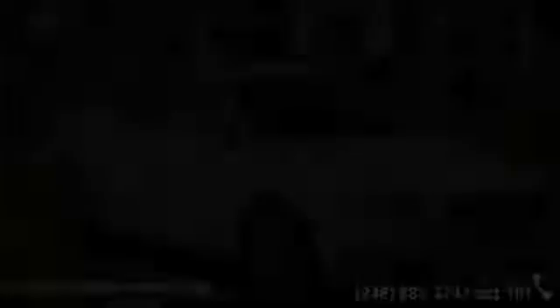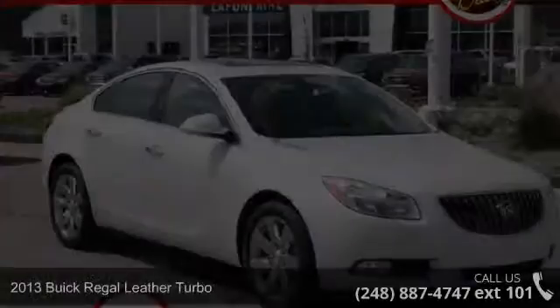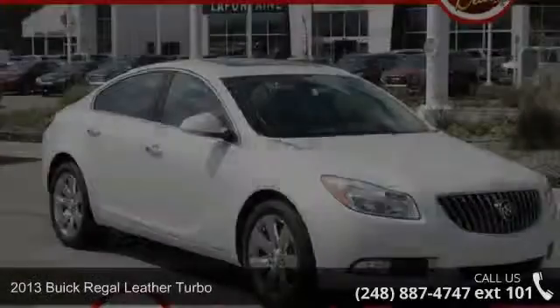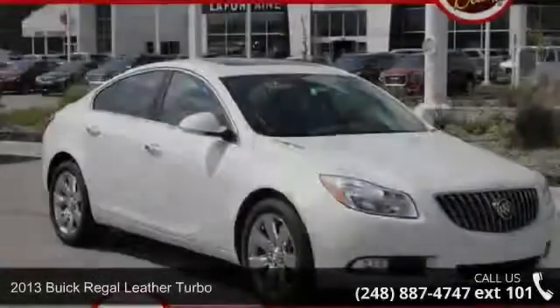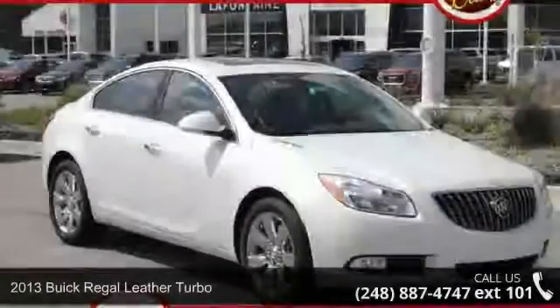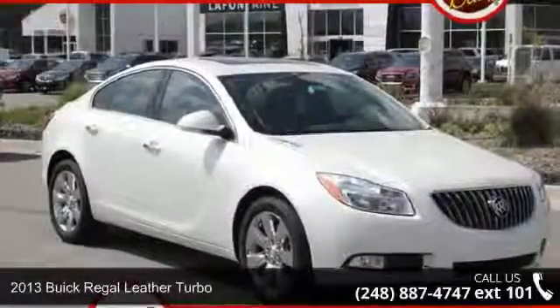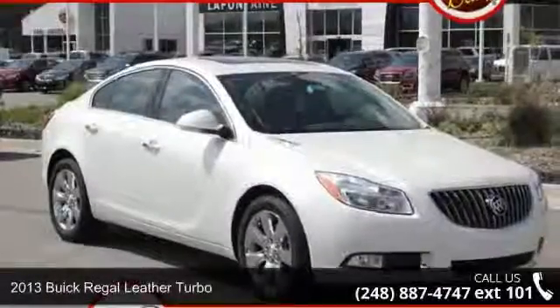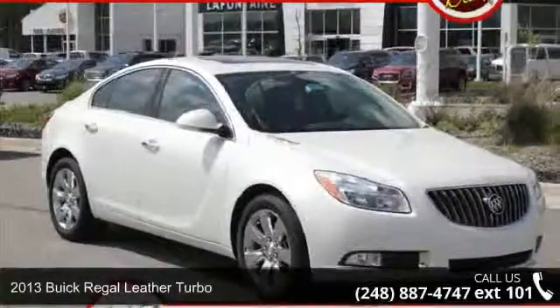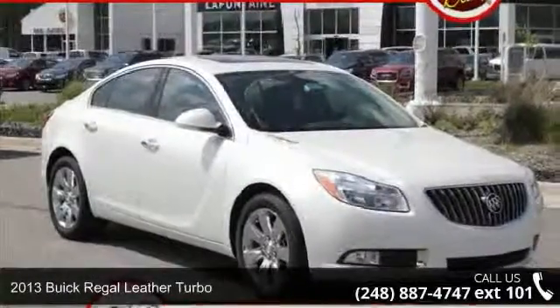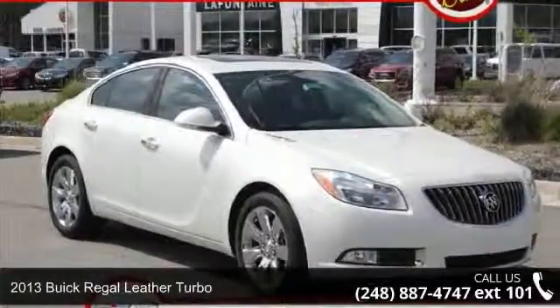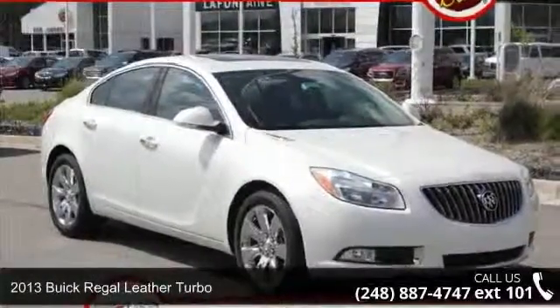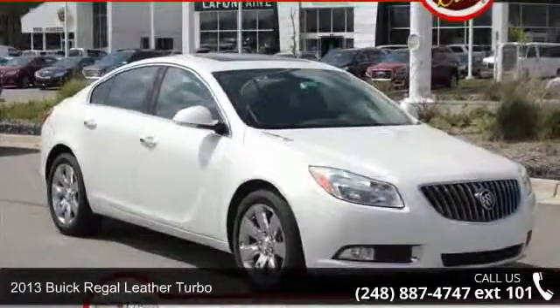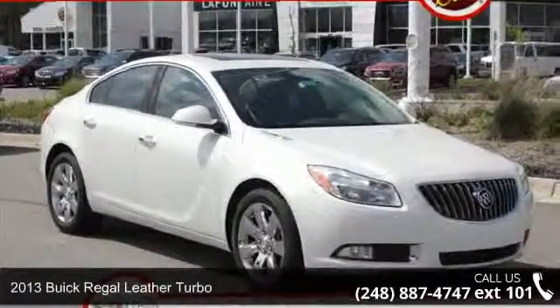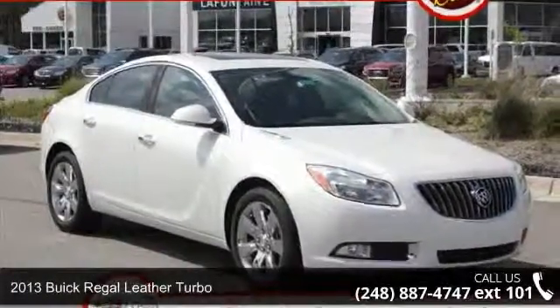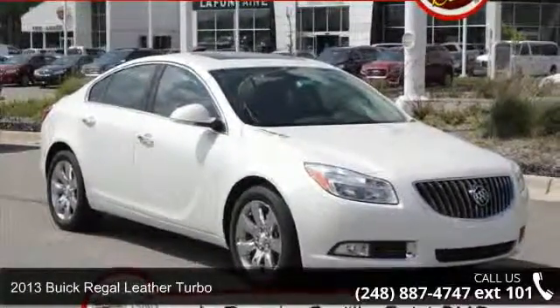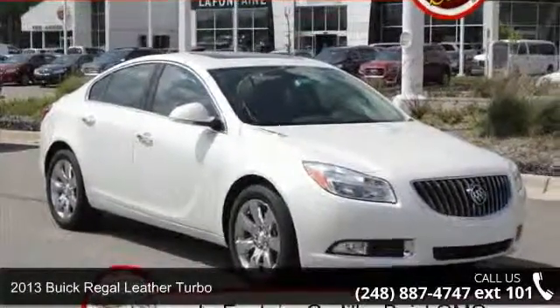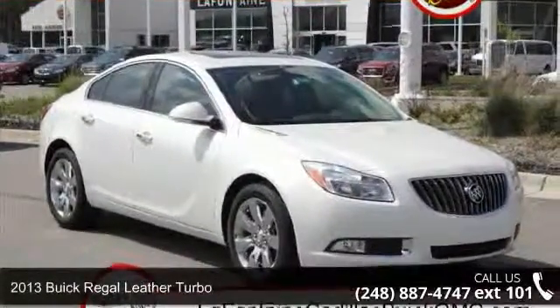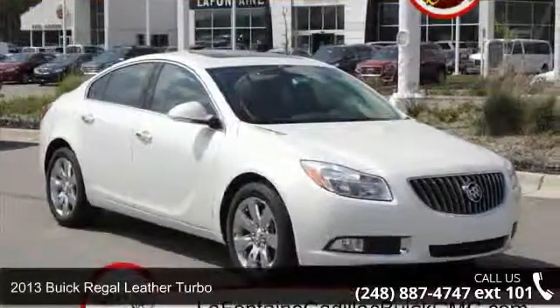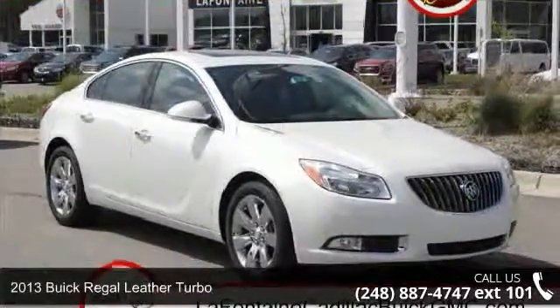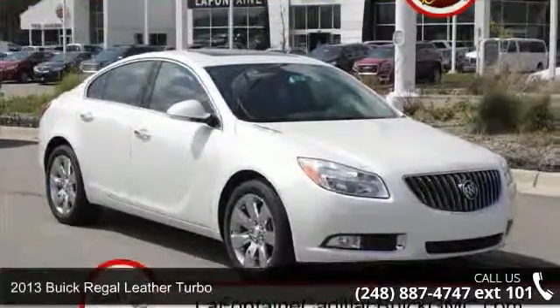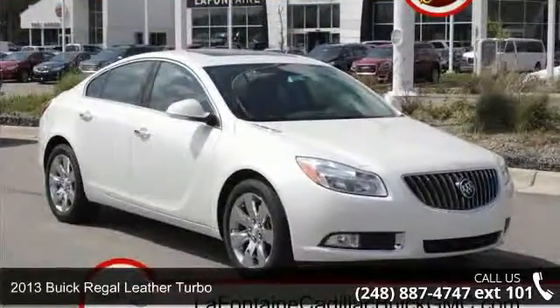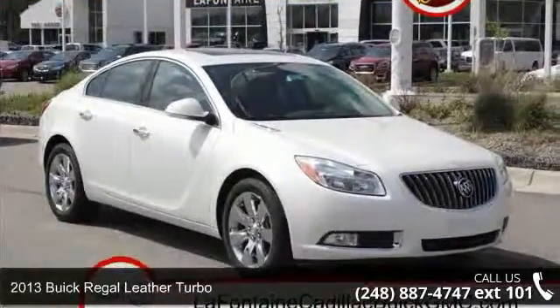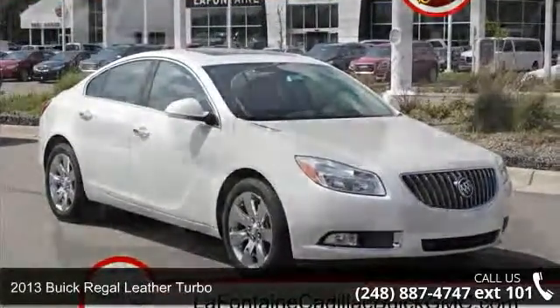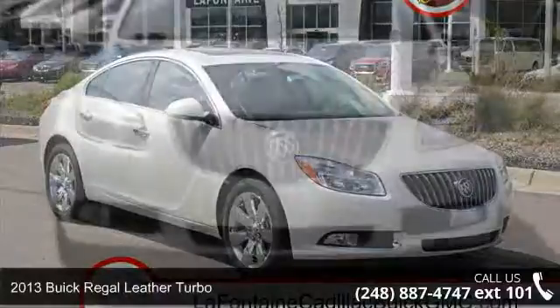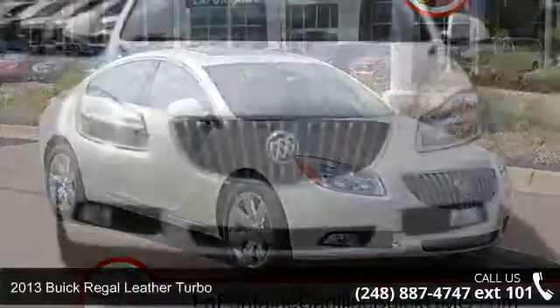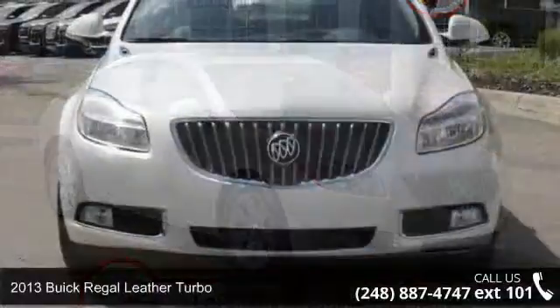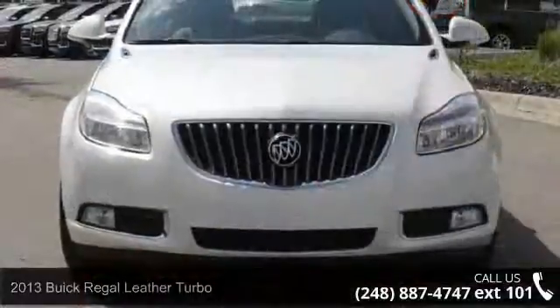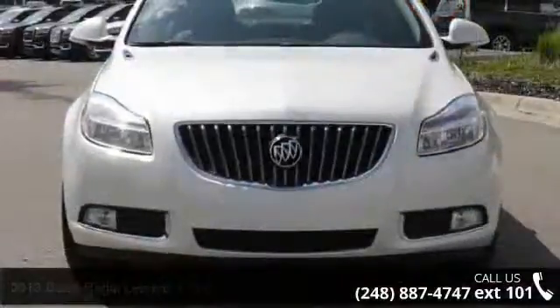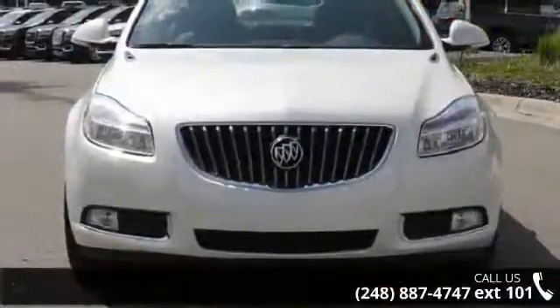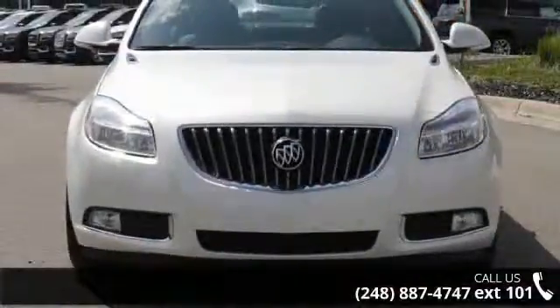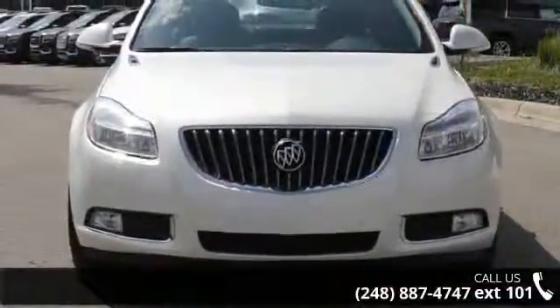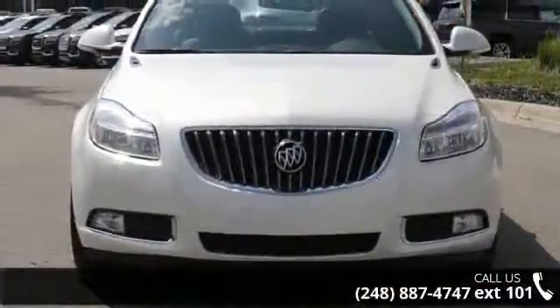Imagine yourself in this 2013 Buick Regal. If you are looking for a first-rate auto, this one could be yours today.